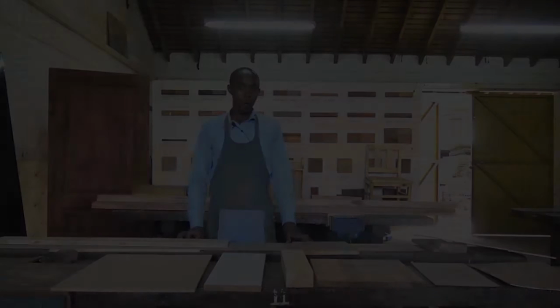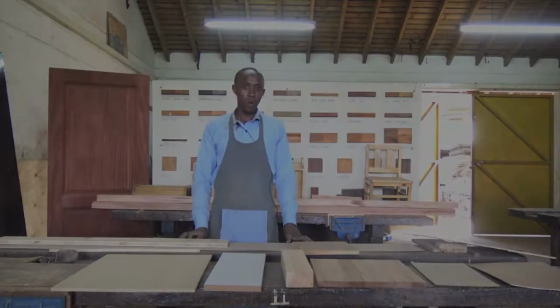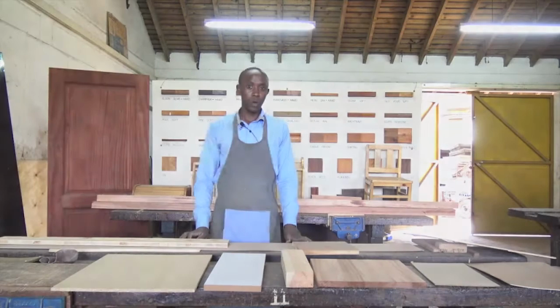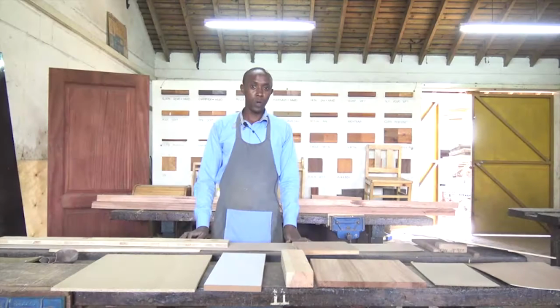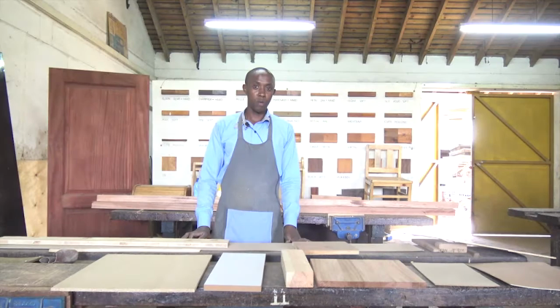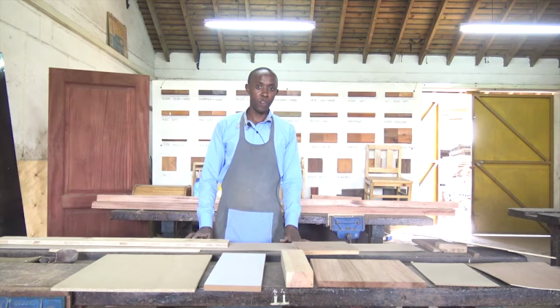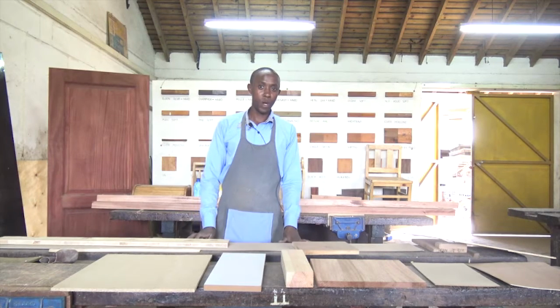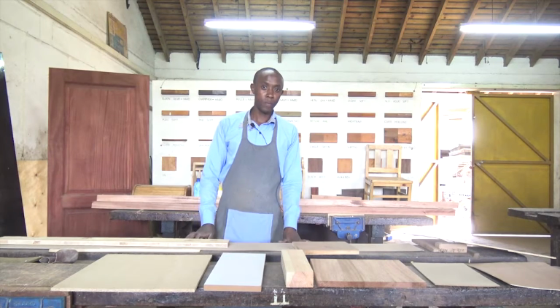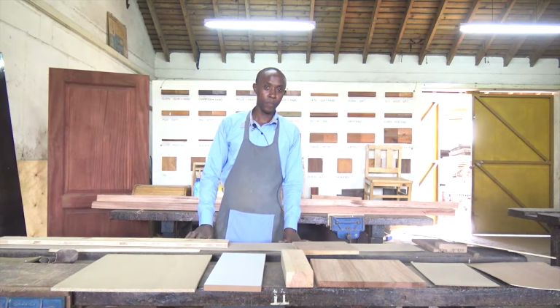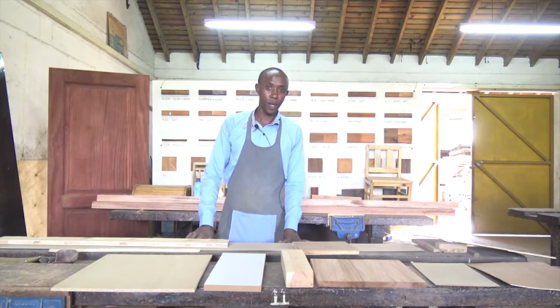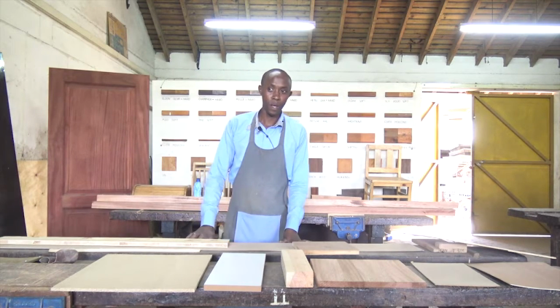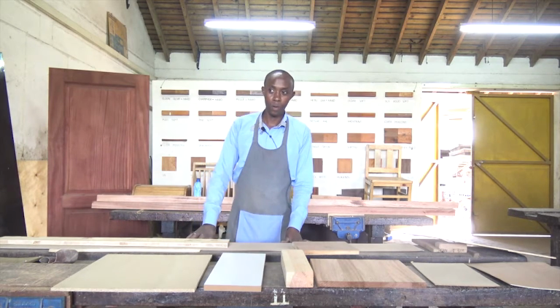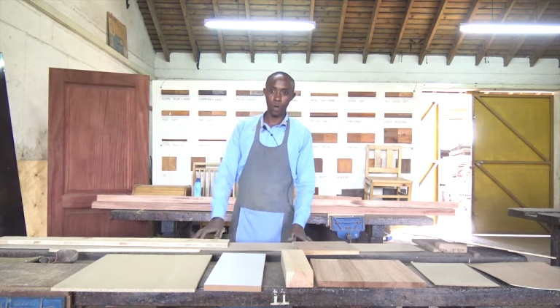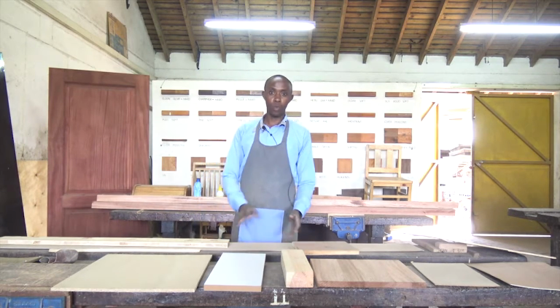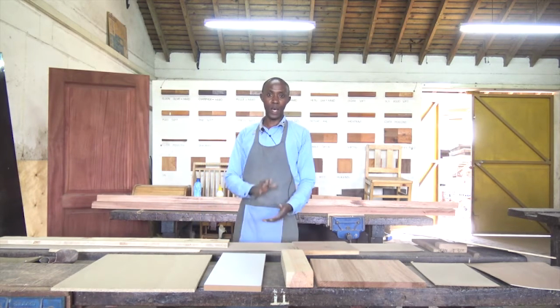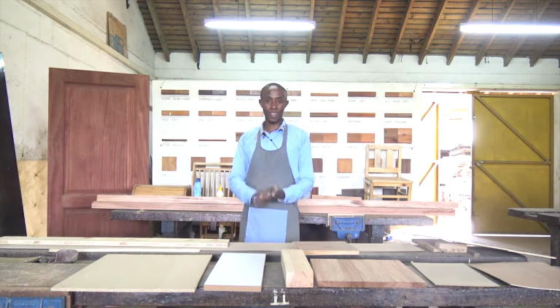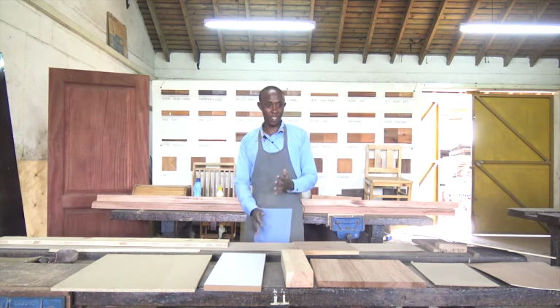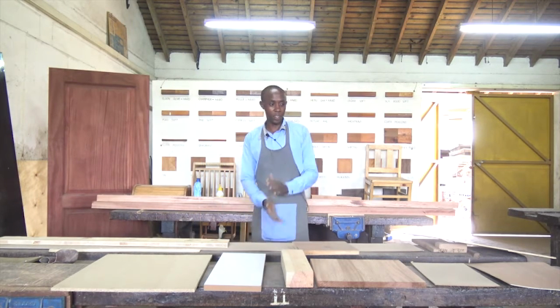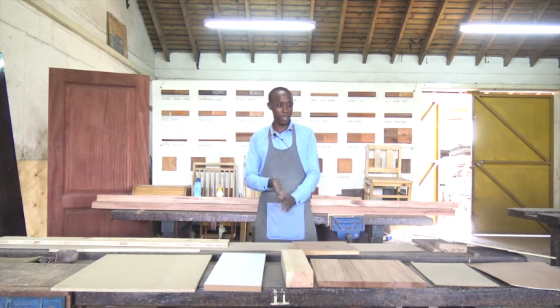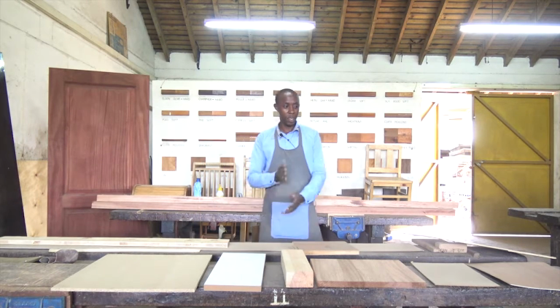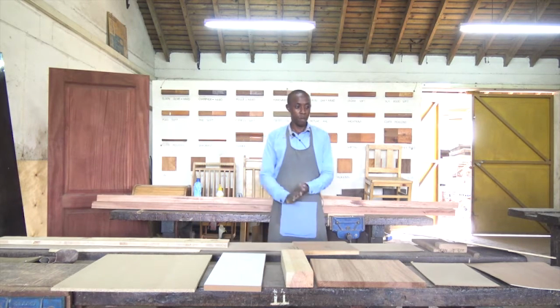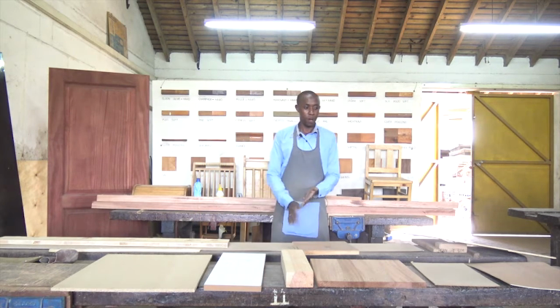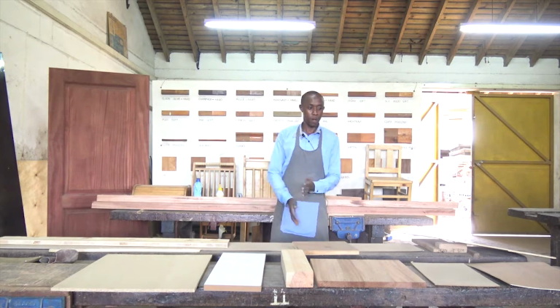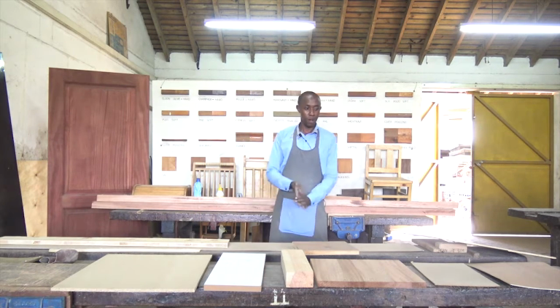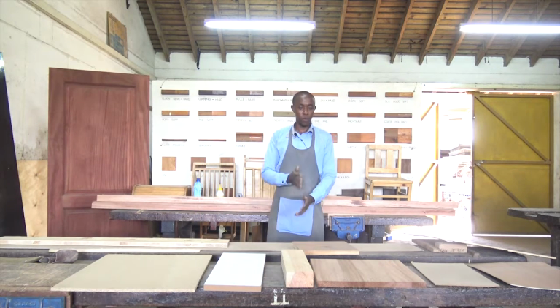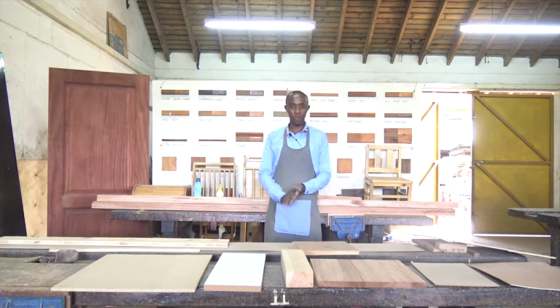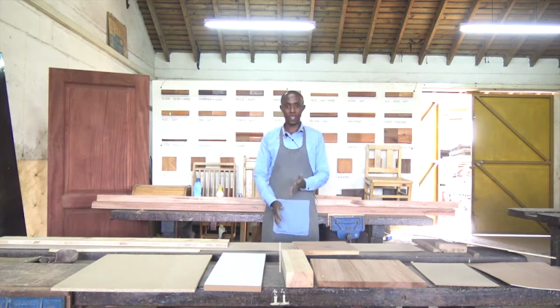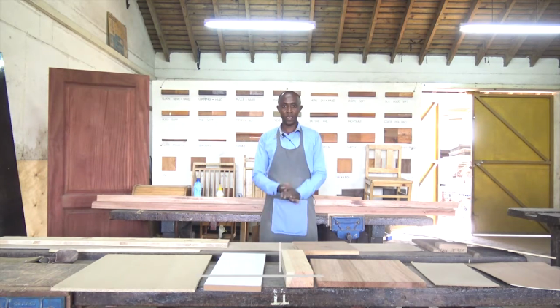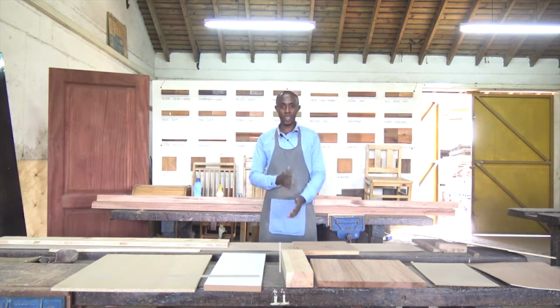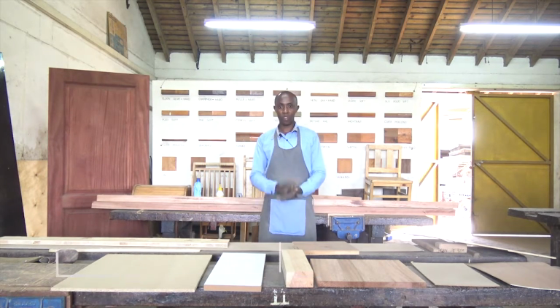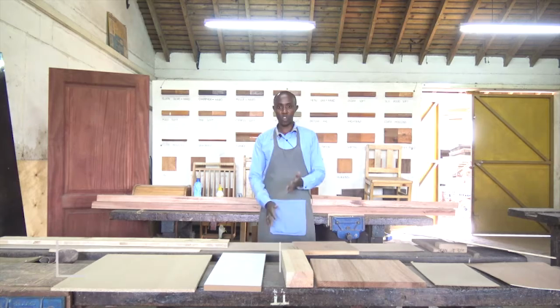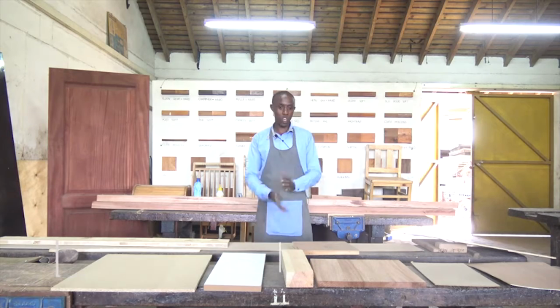Welcome, viewer. Welcome to Artistry. I'm your presenter, Tyrus Wanyoike.